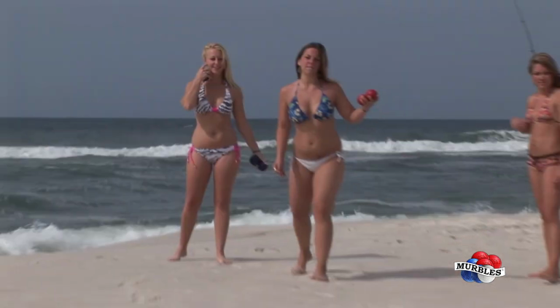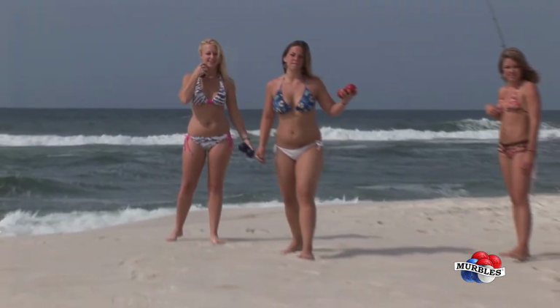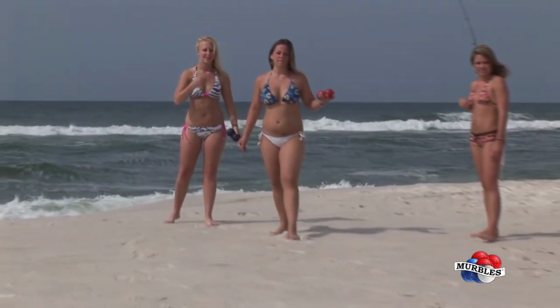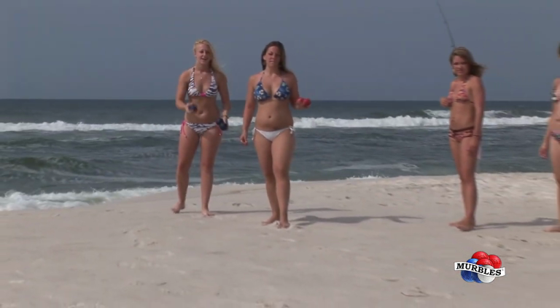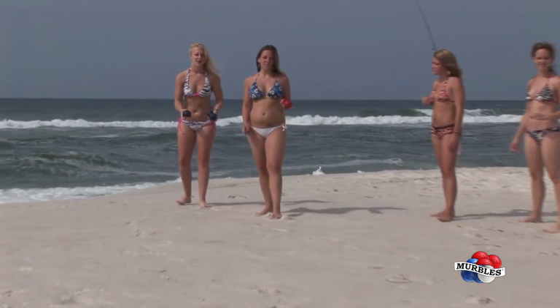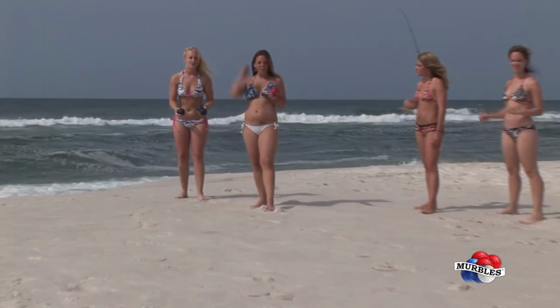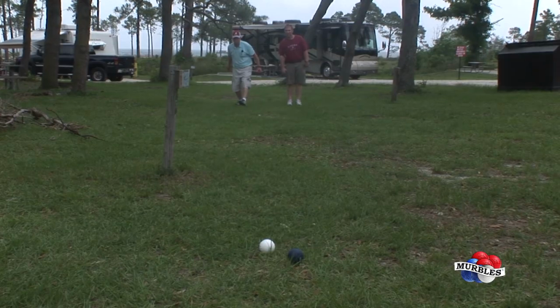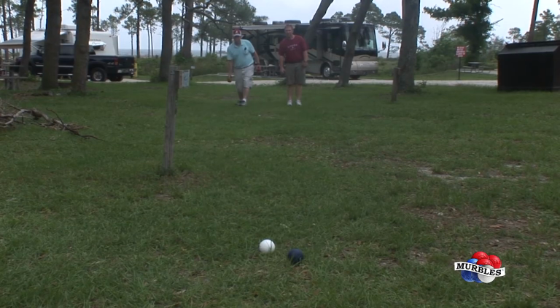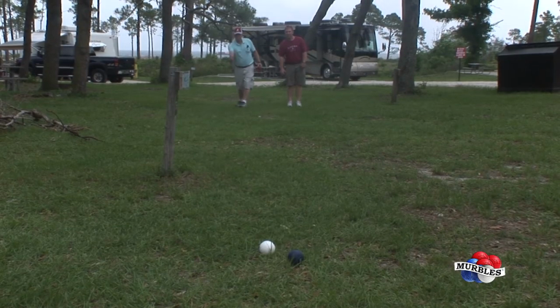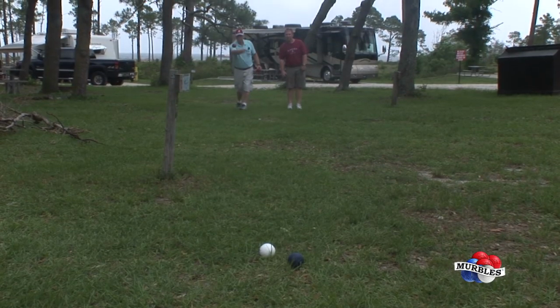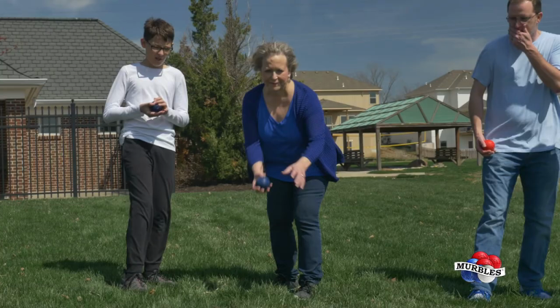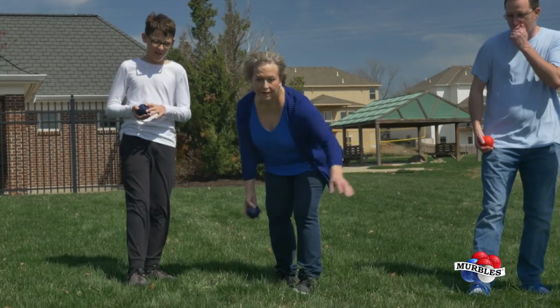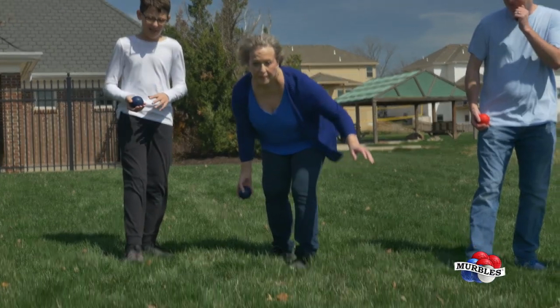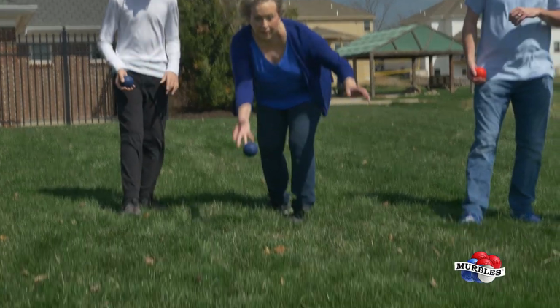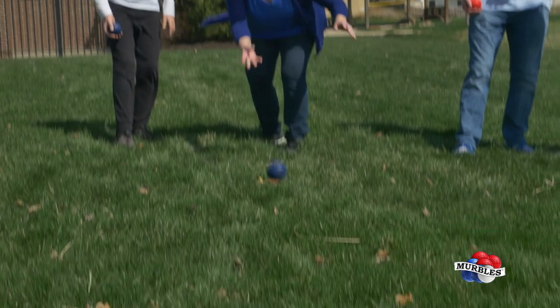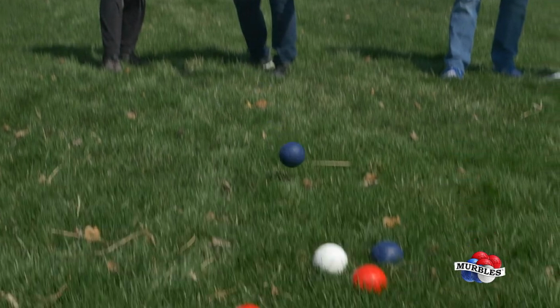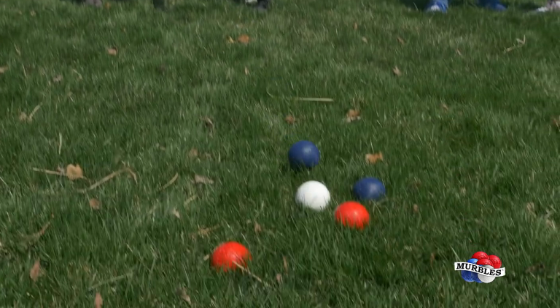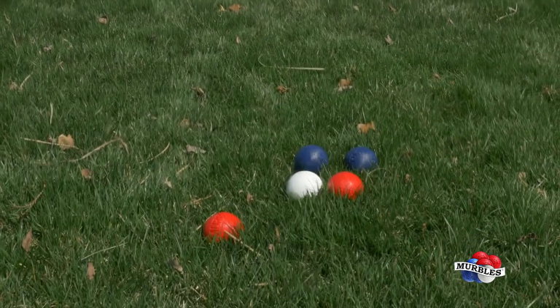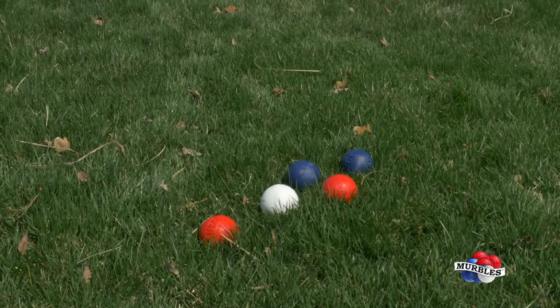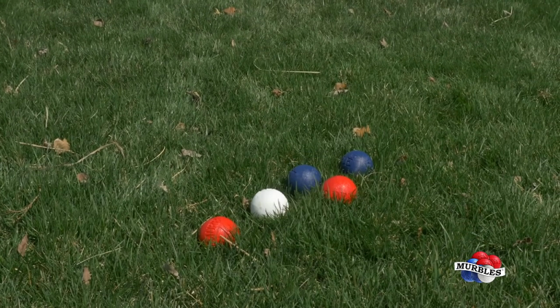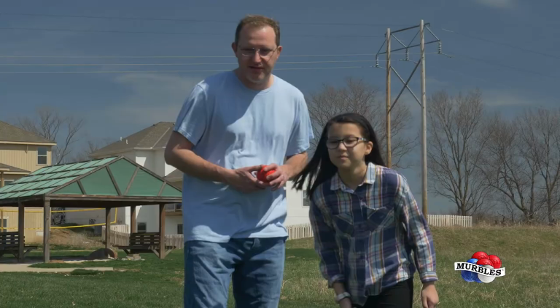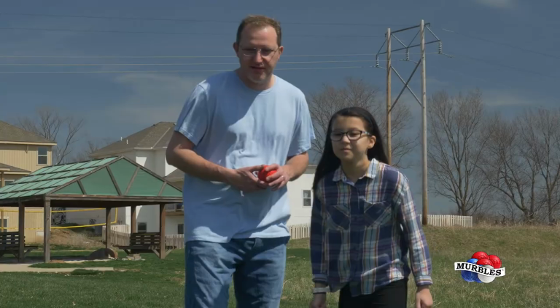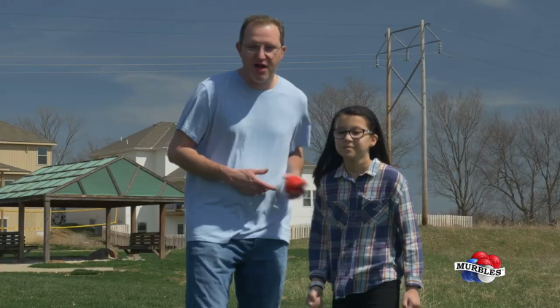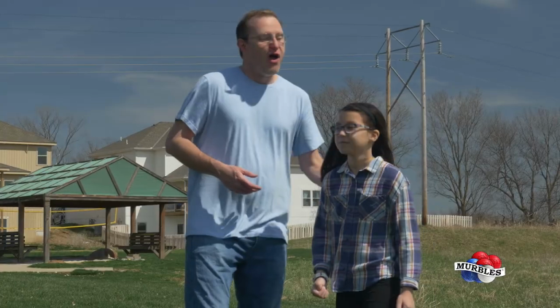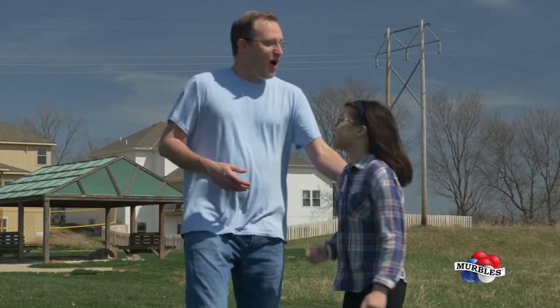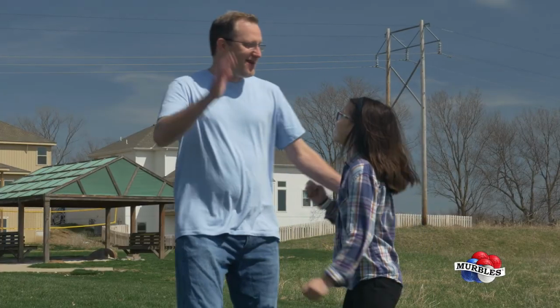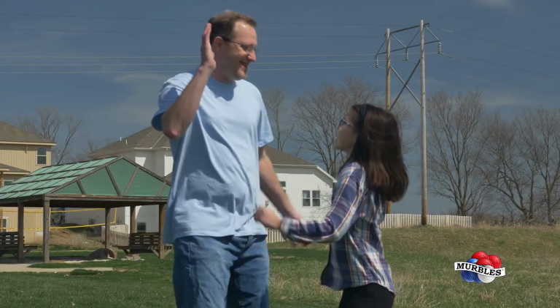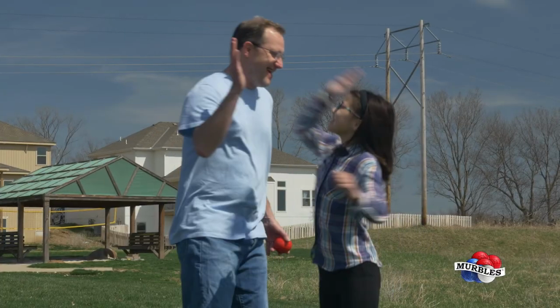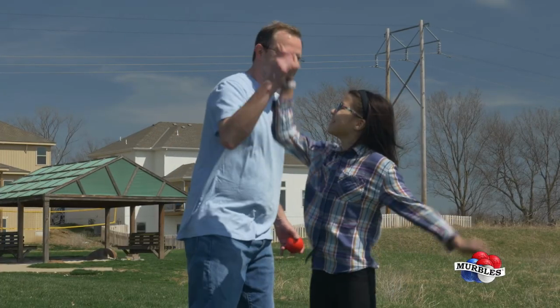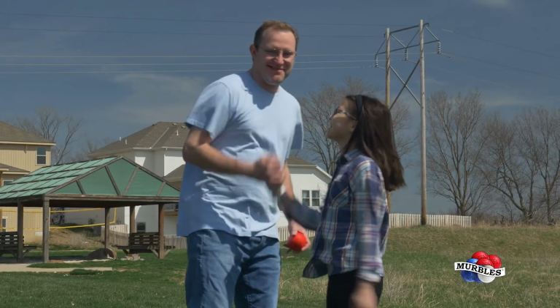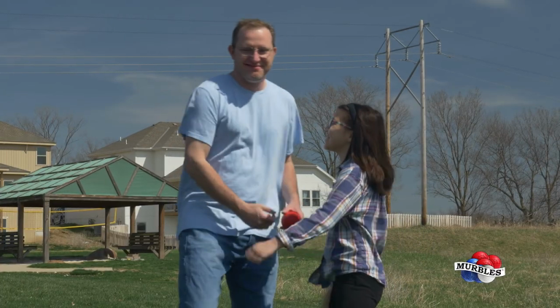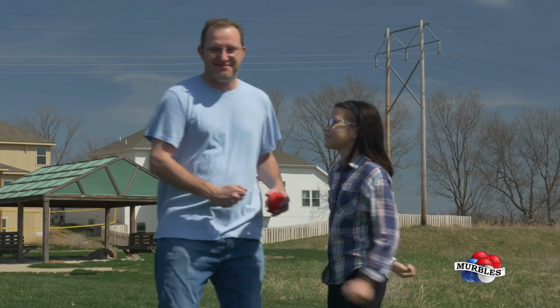Whether you're at the beach, campground, tailgating, or in your backyard, Merbles will brighten up your day and get everyone excited to play.